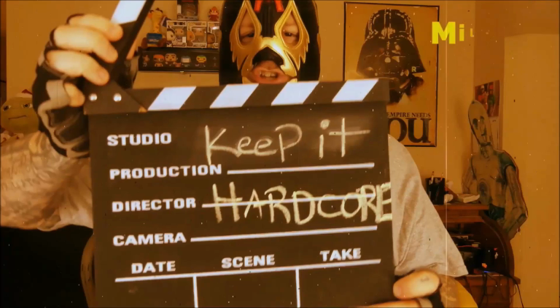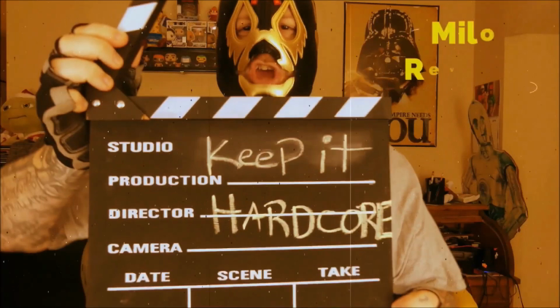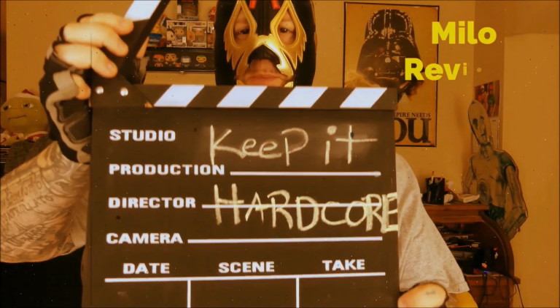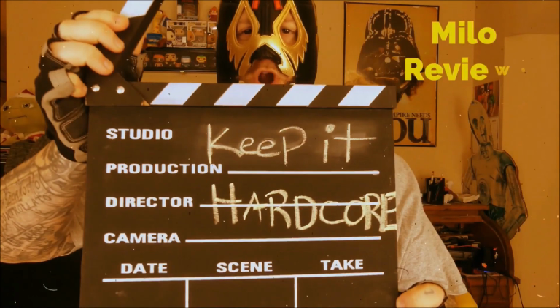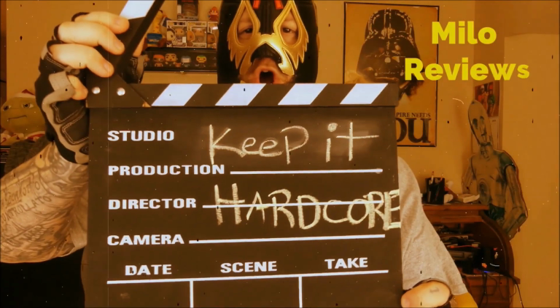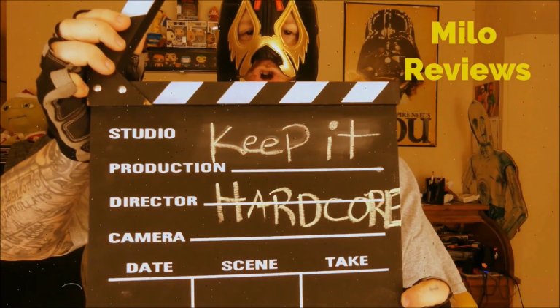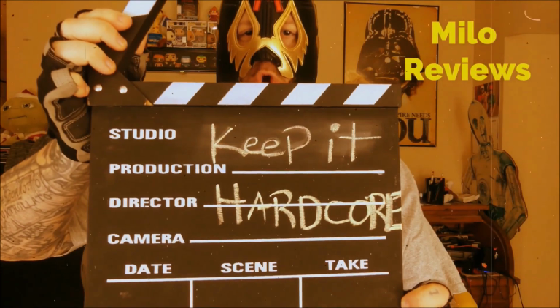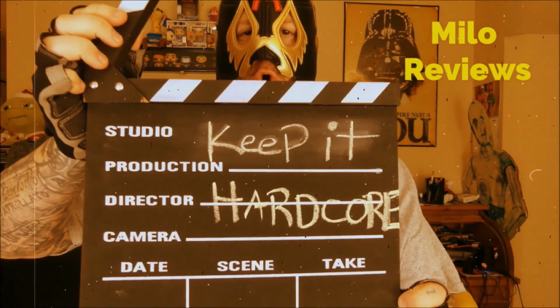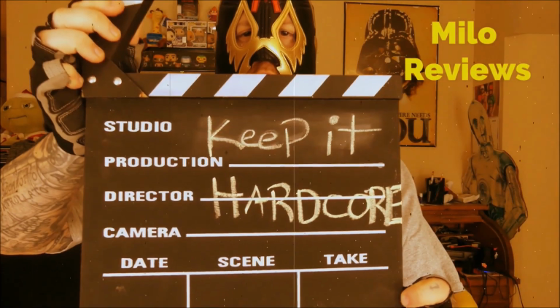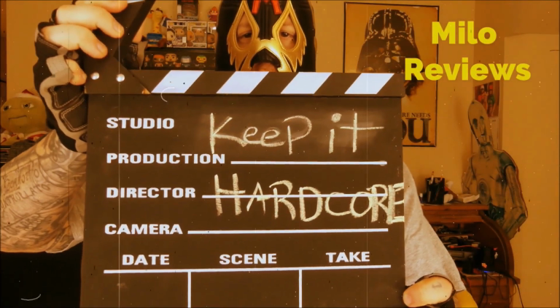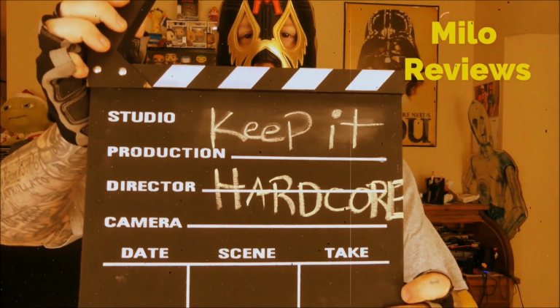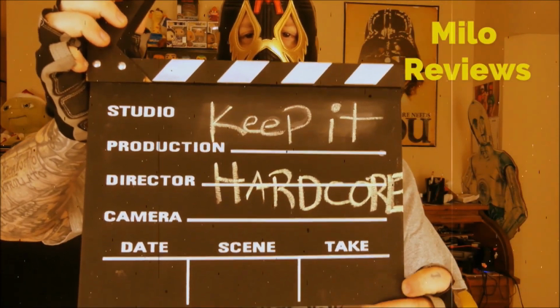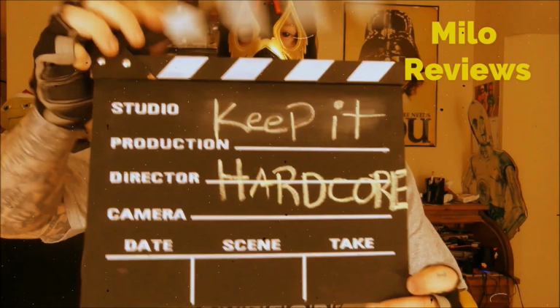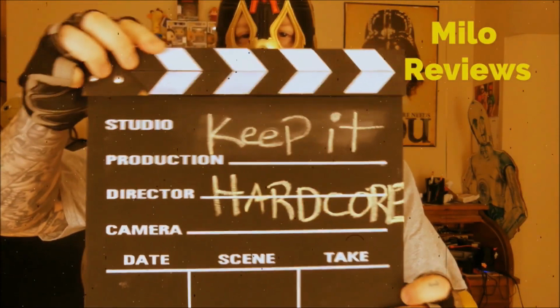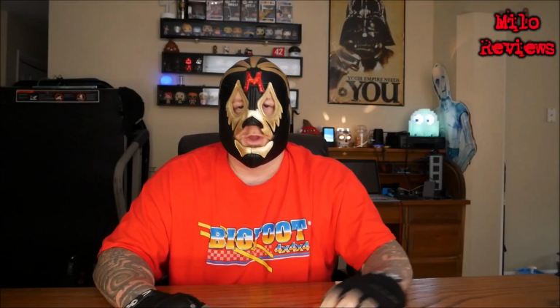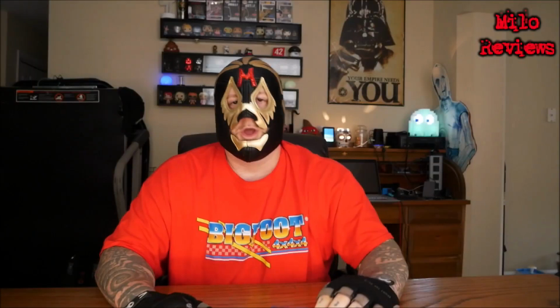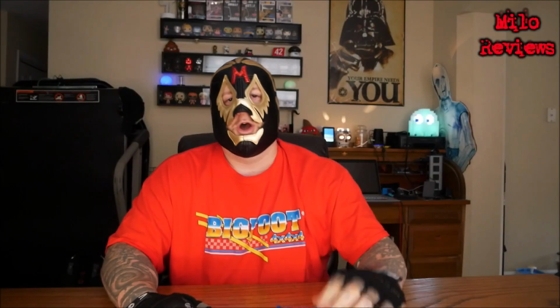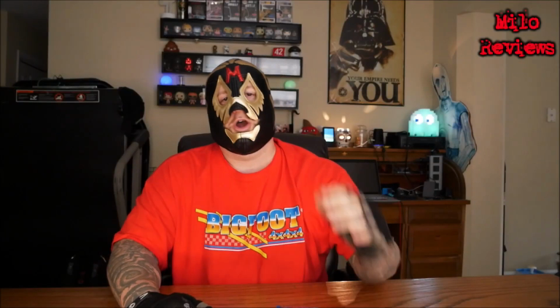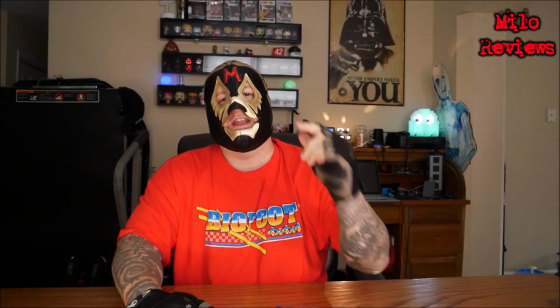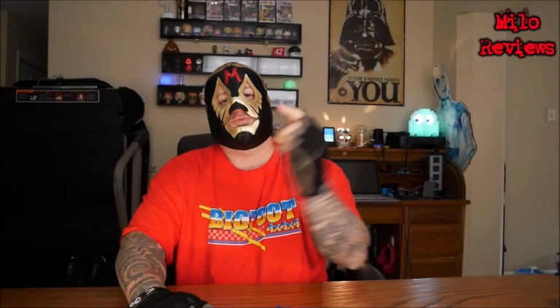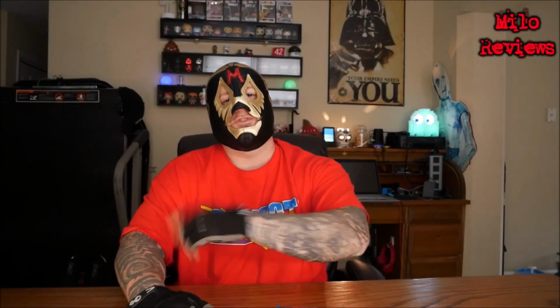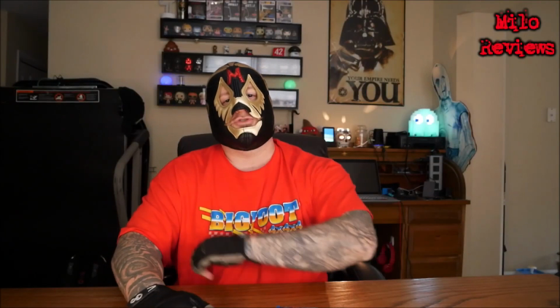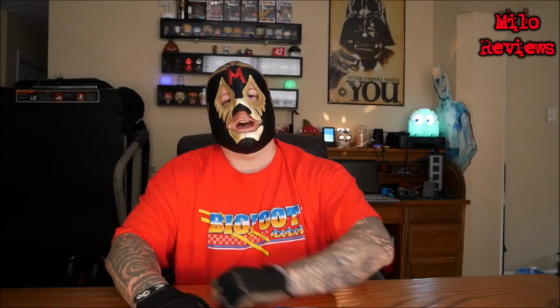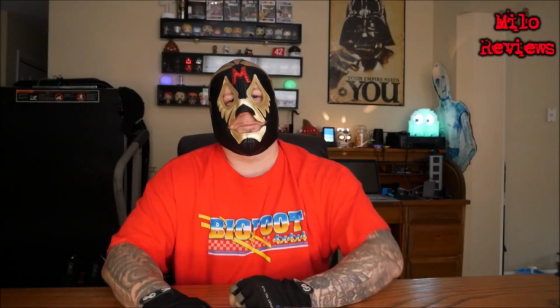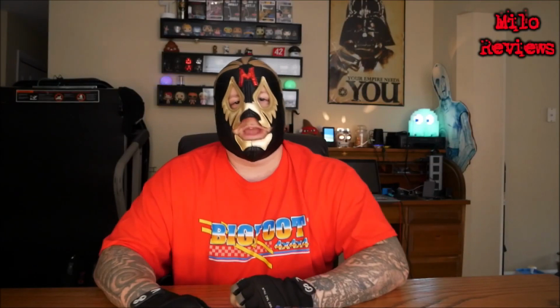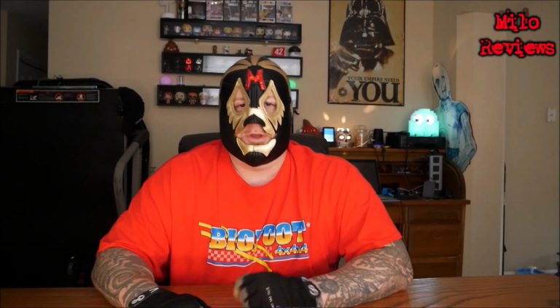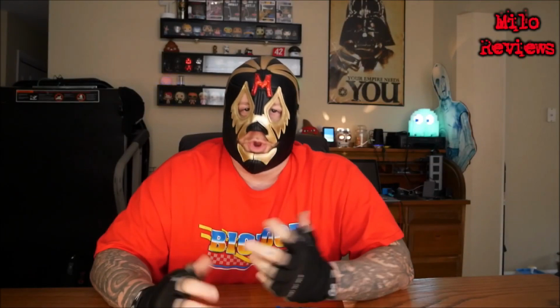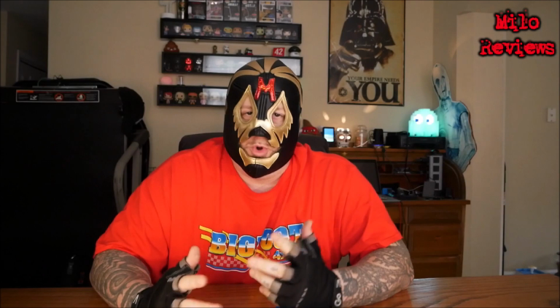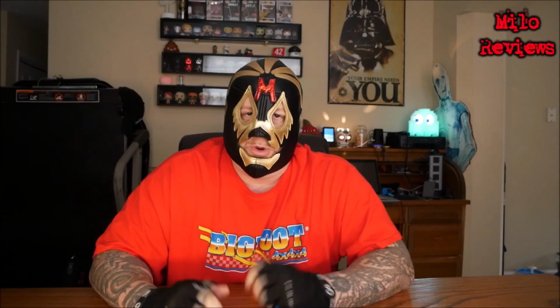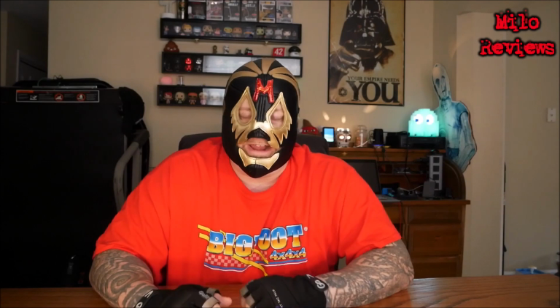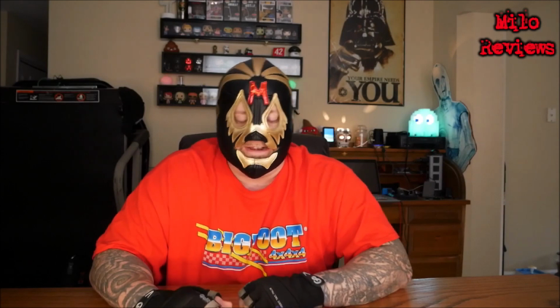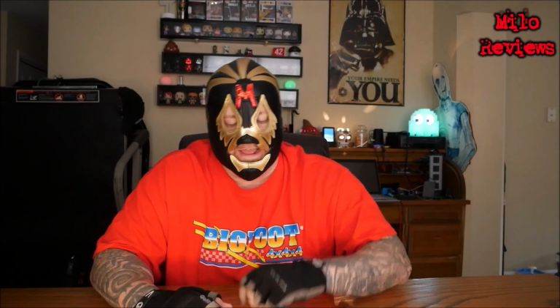Keep it hardcore! Alright, it's review time, baby. What do we got today?